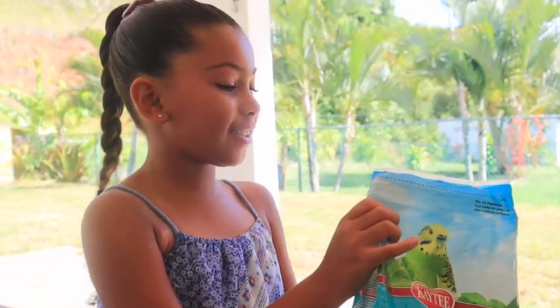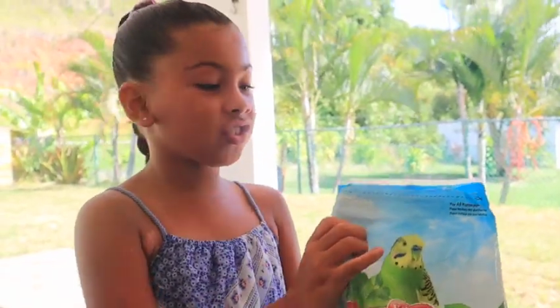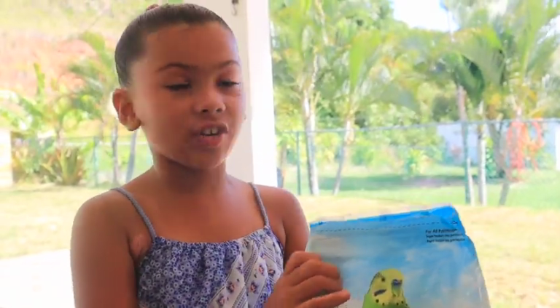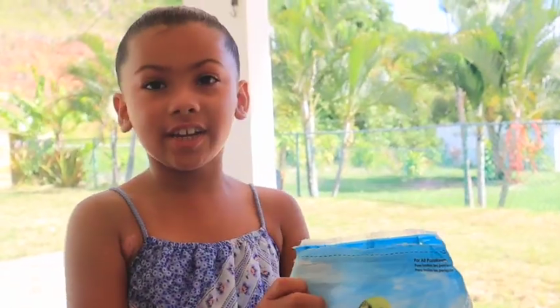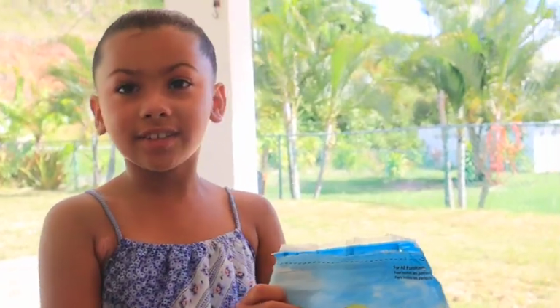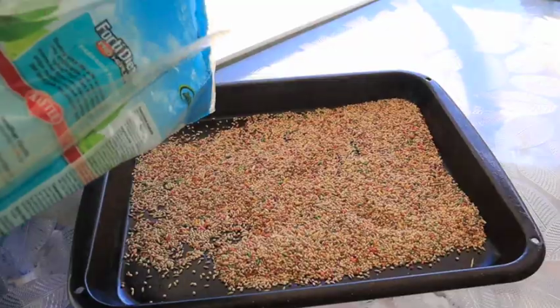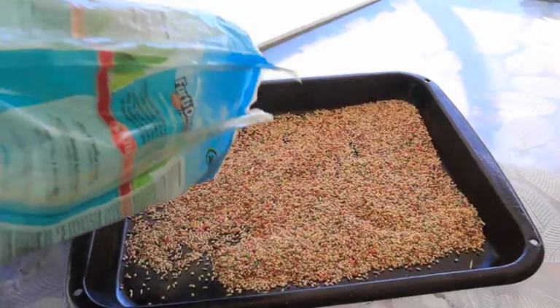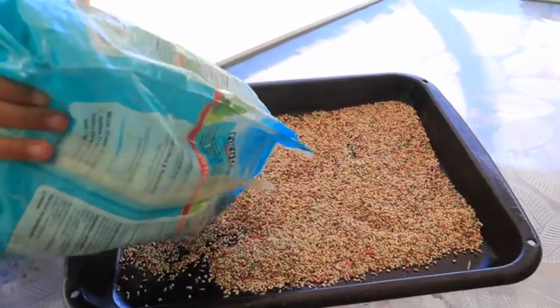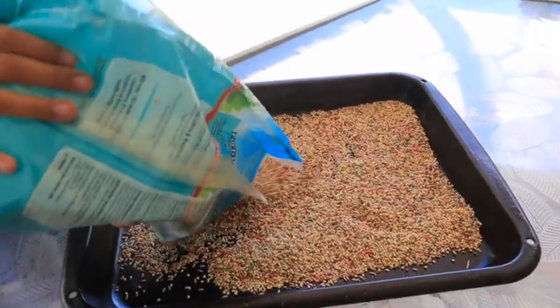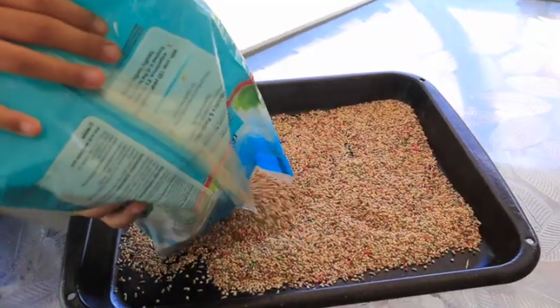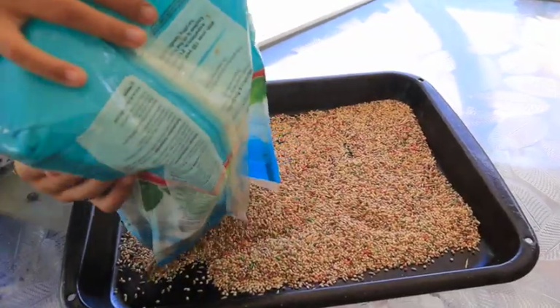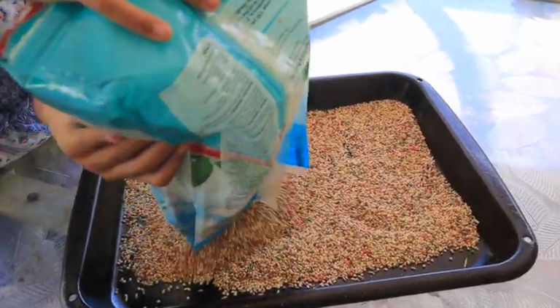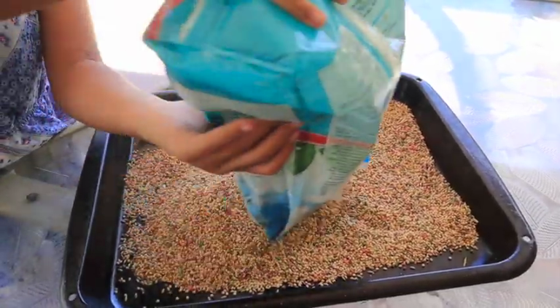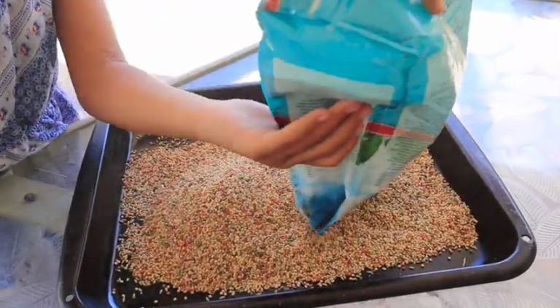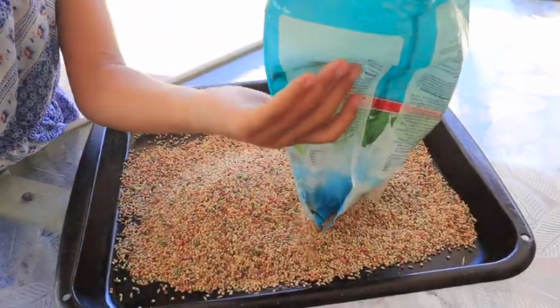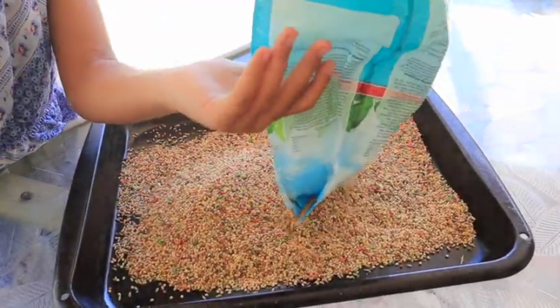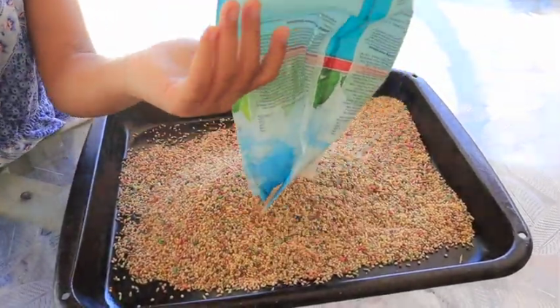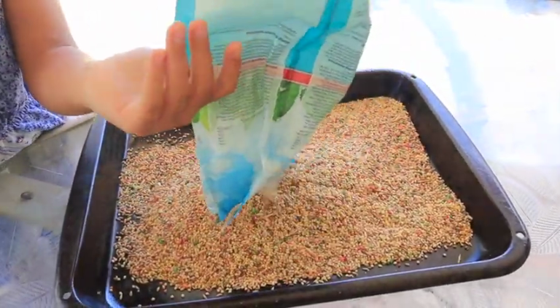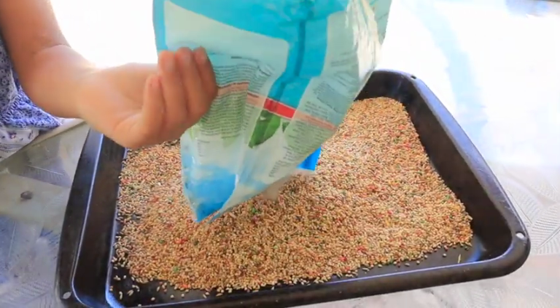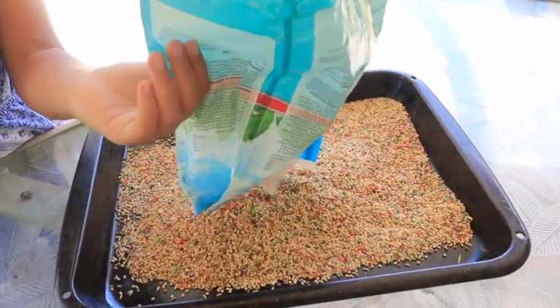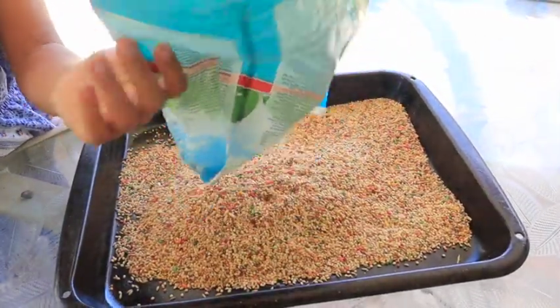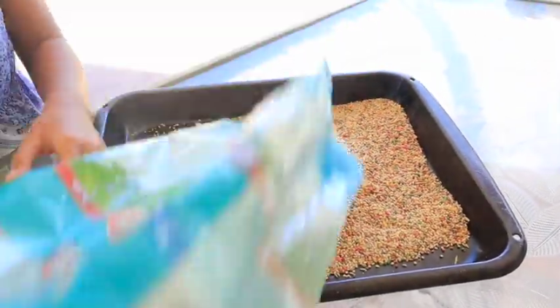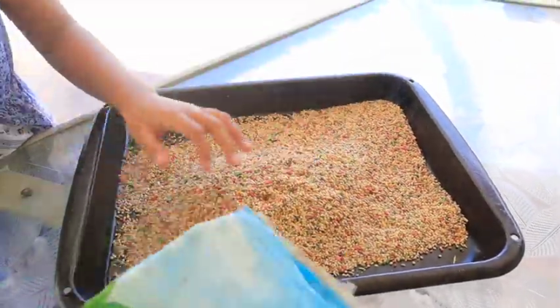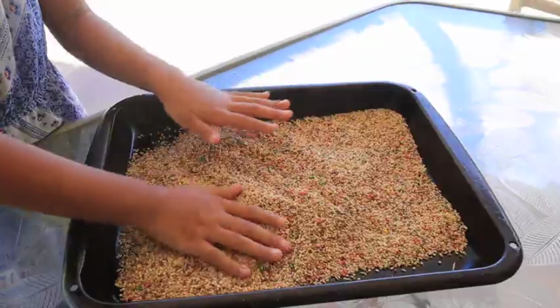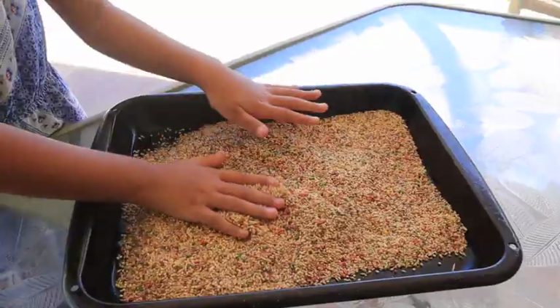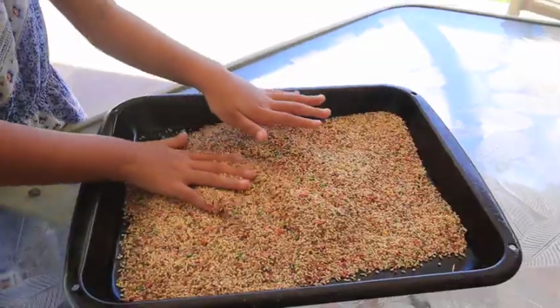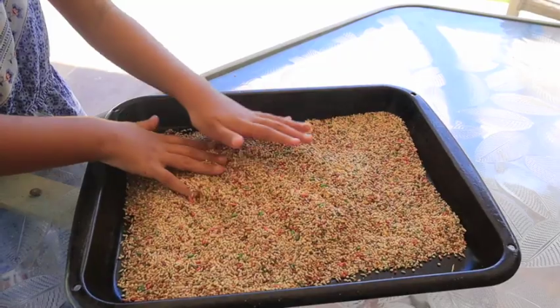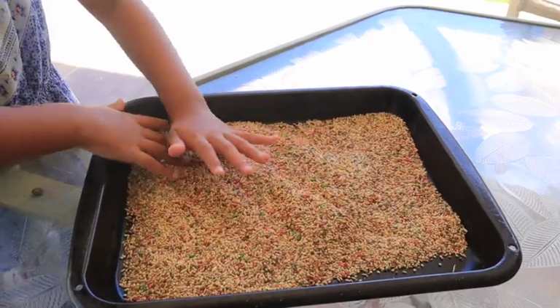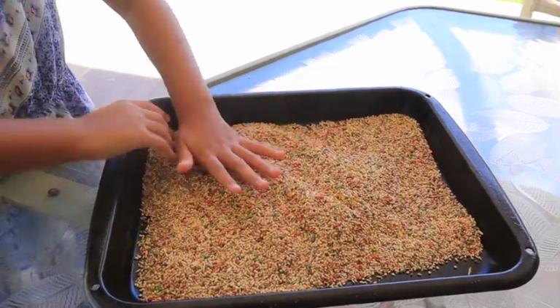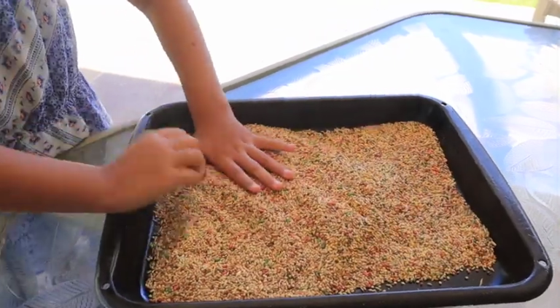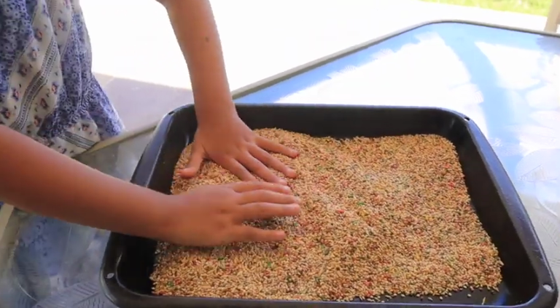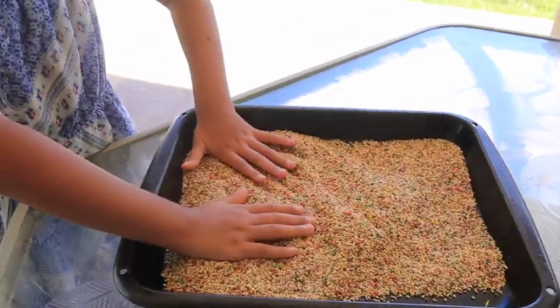Alright, let's get started. First we're gonna take our bird food and put it in the tray and spread it out.